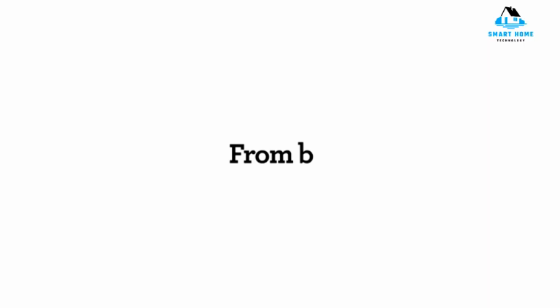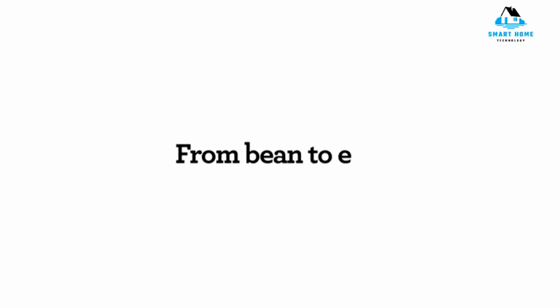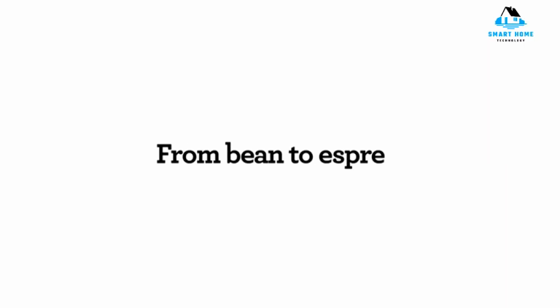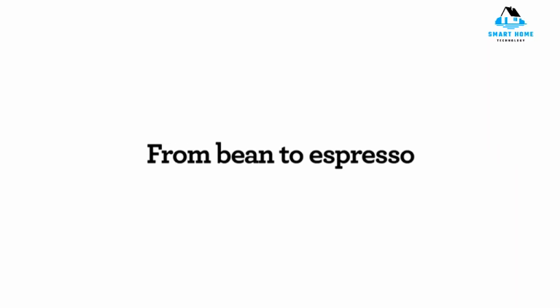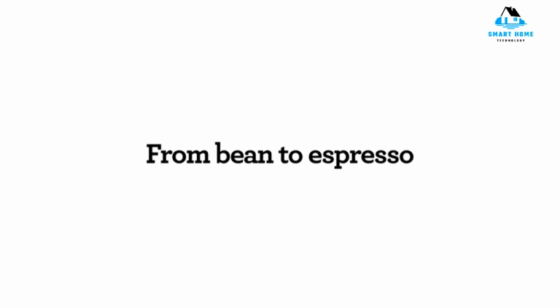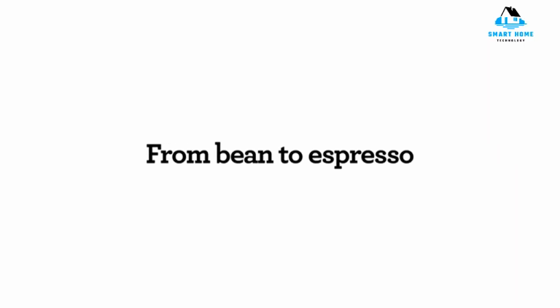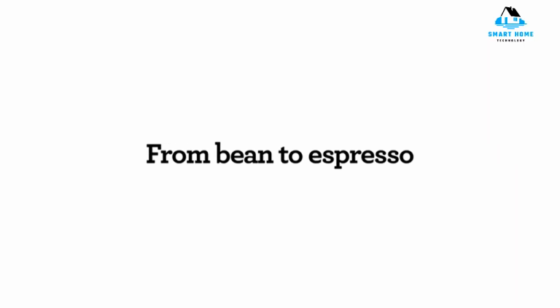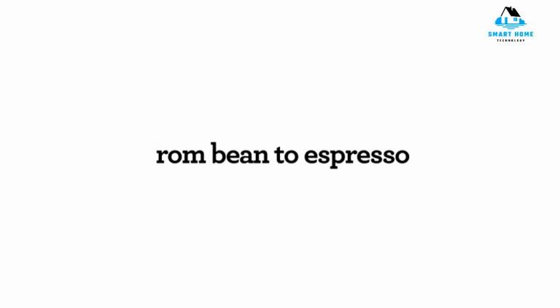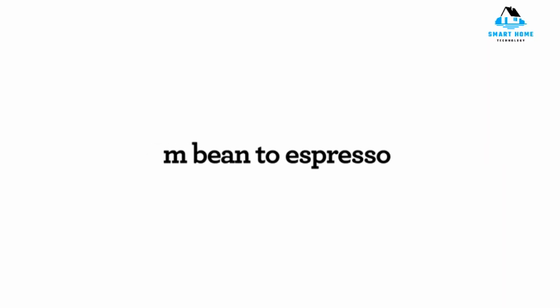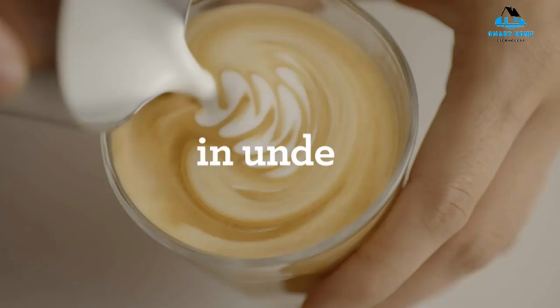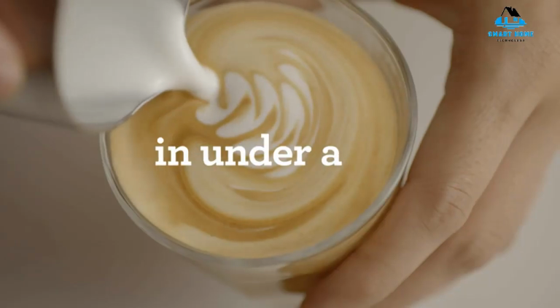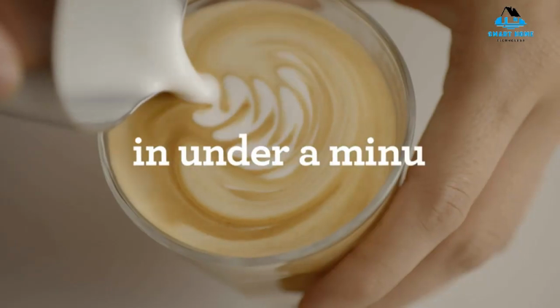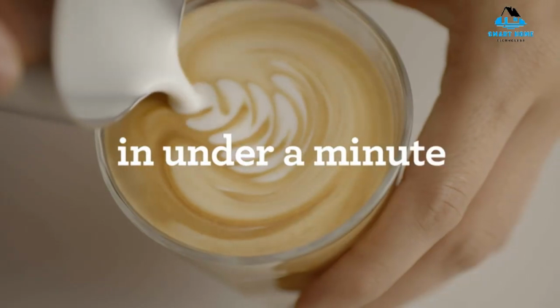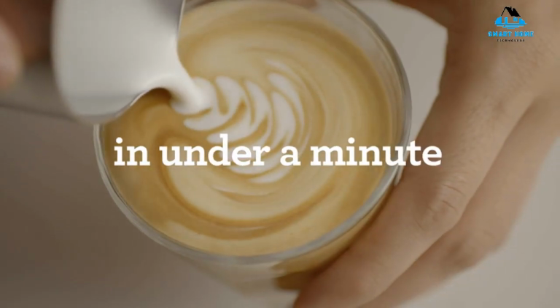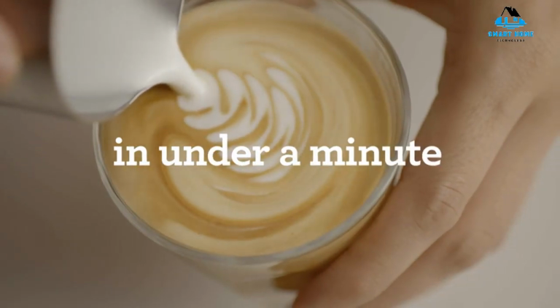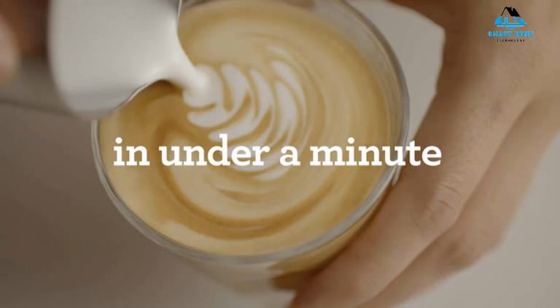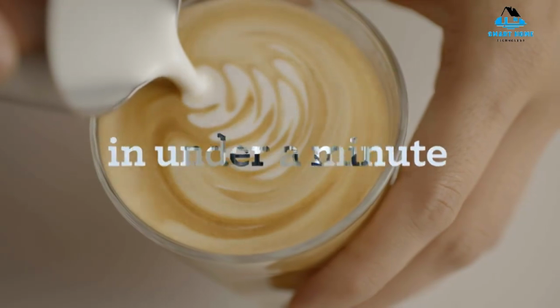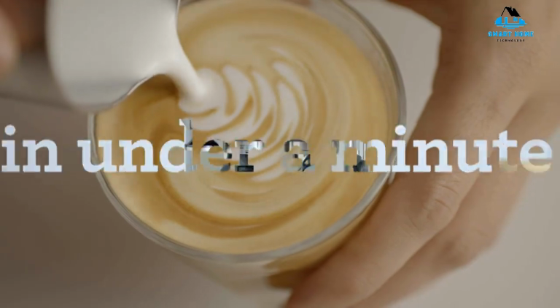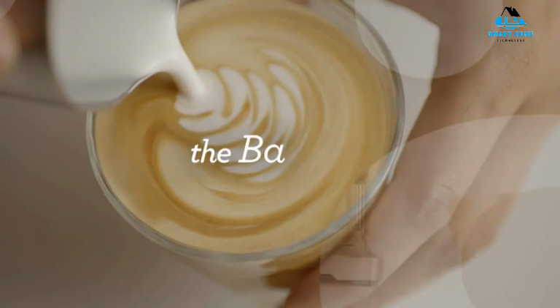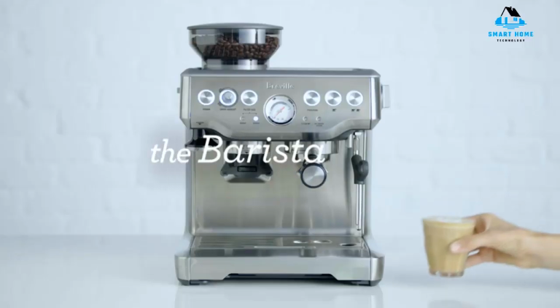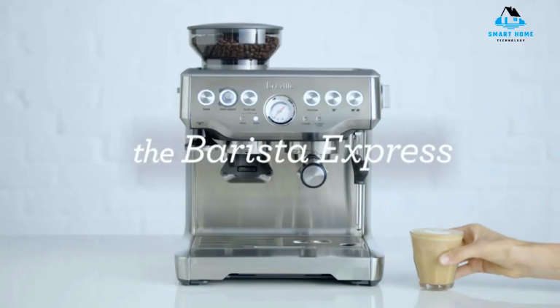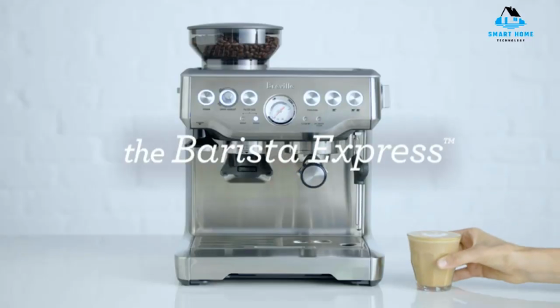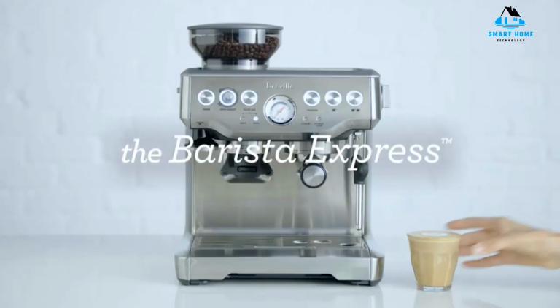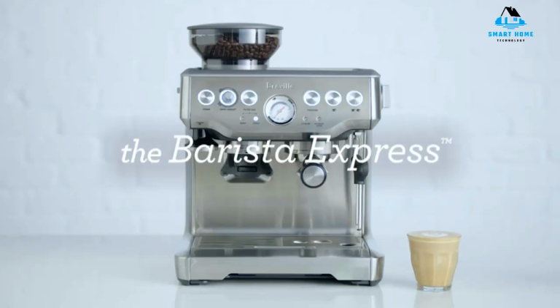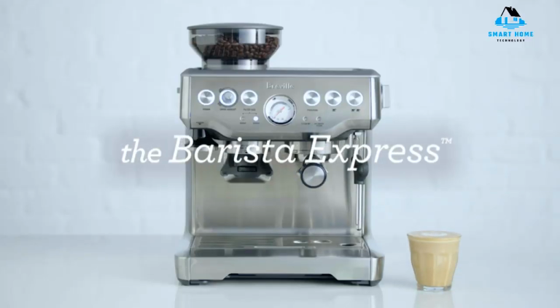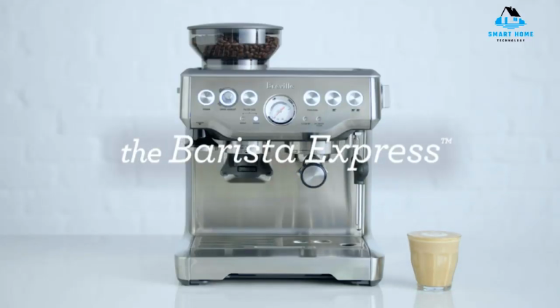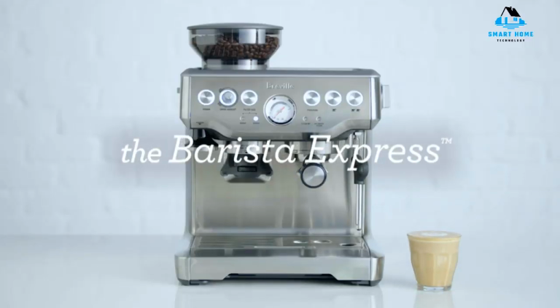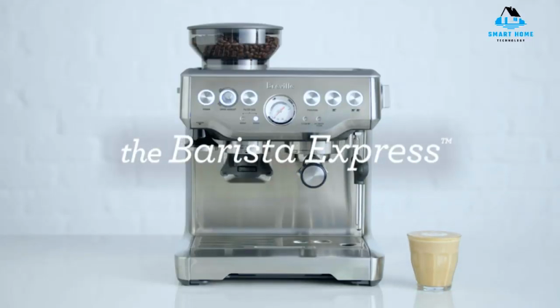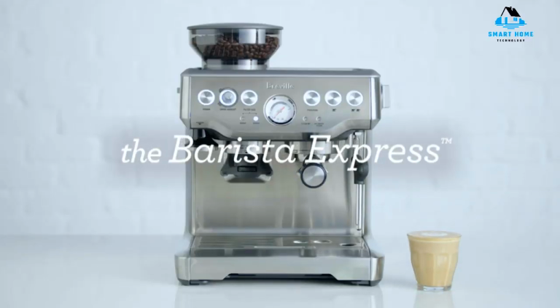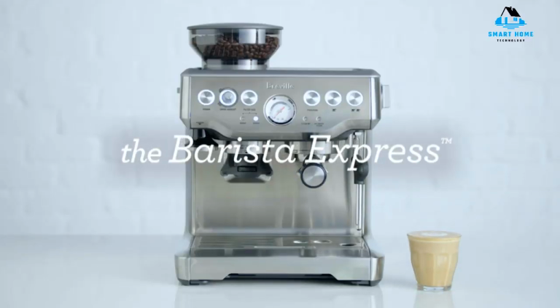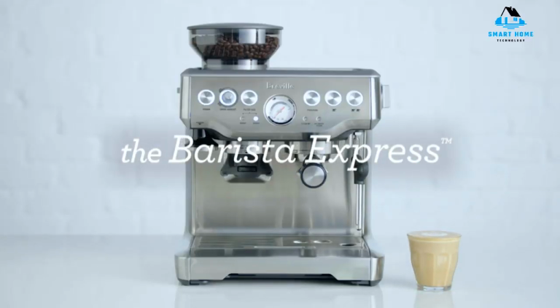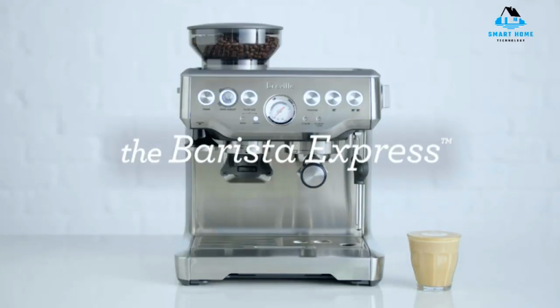Reasons to avoid: requires practice, small drip tray, top loading.